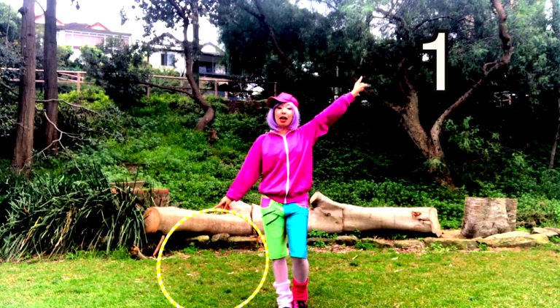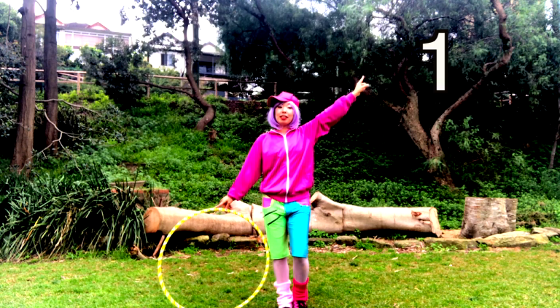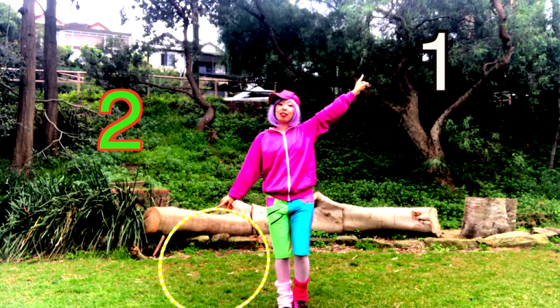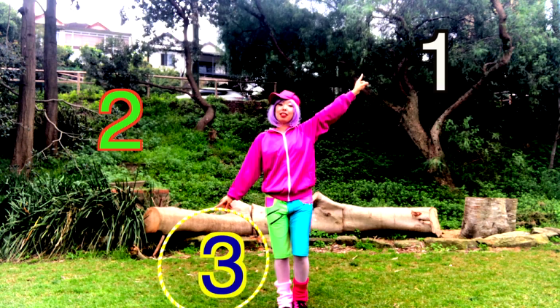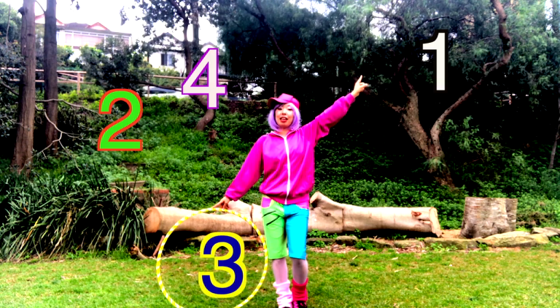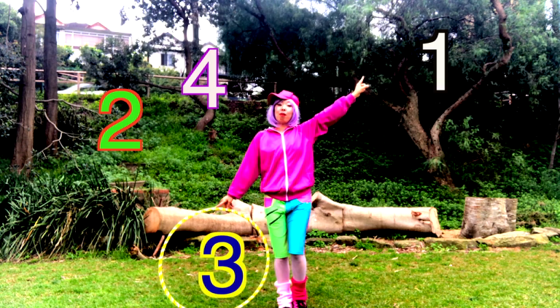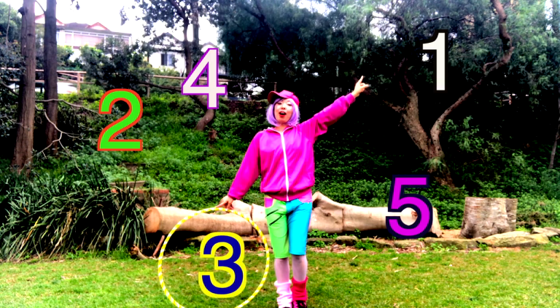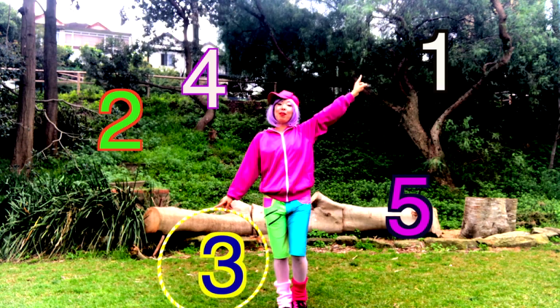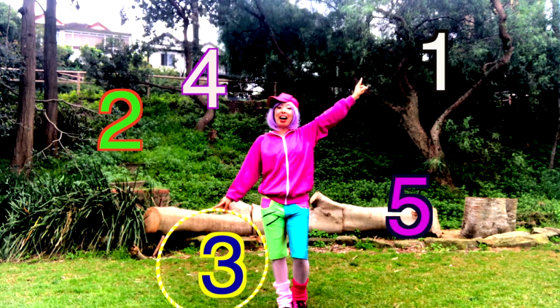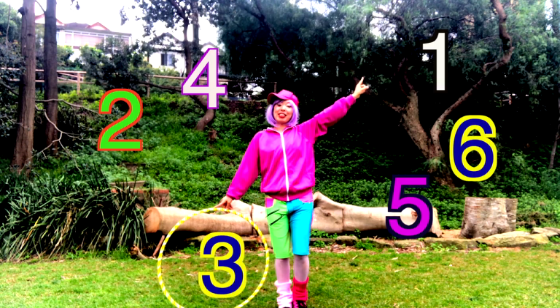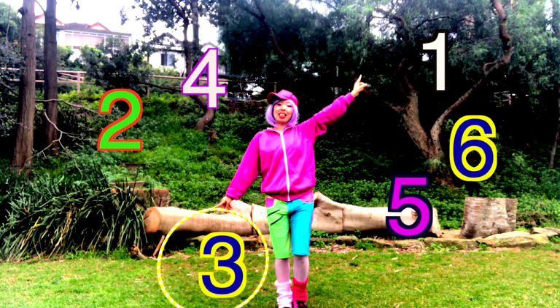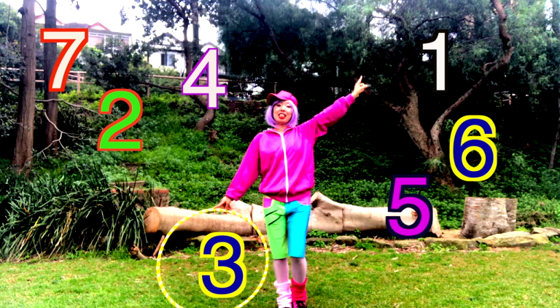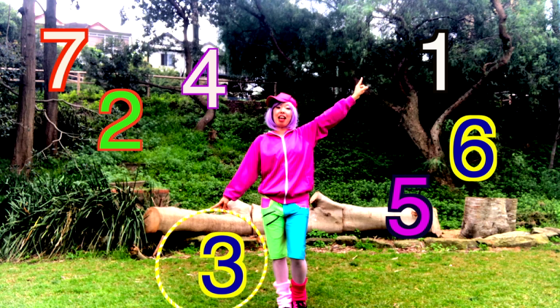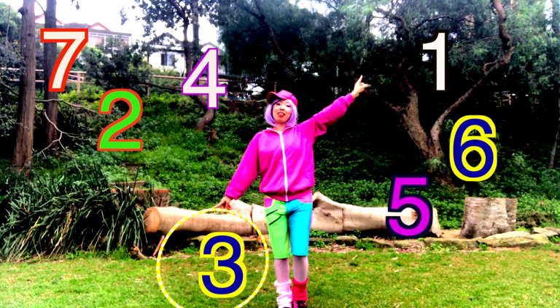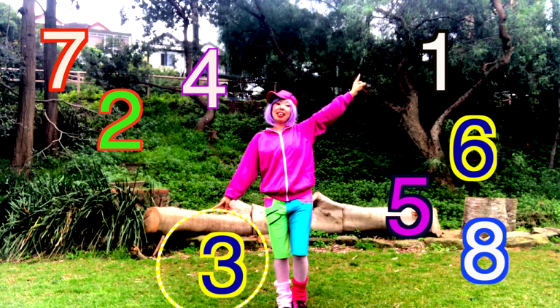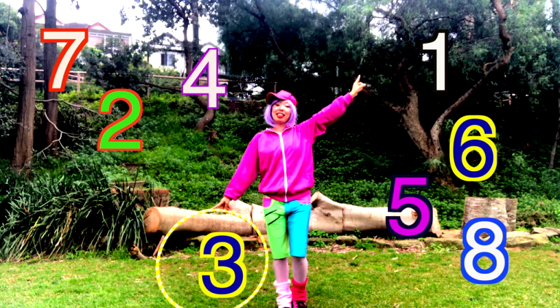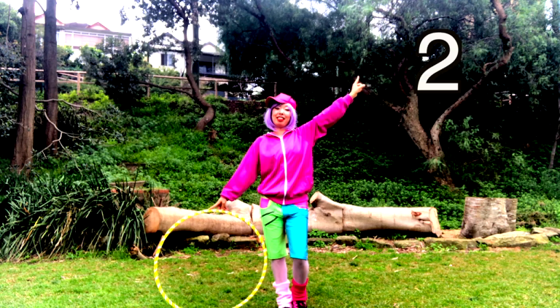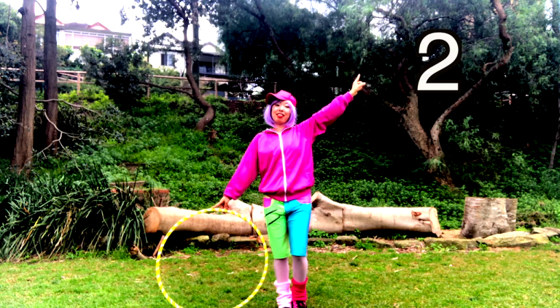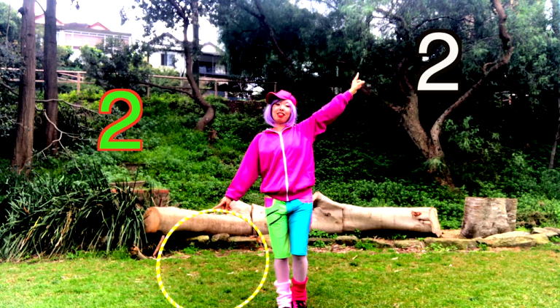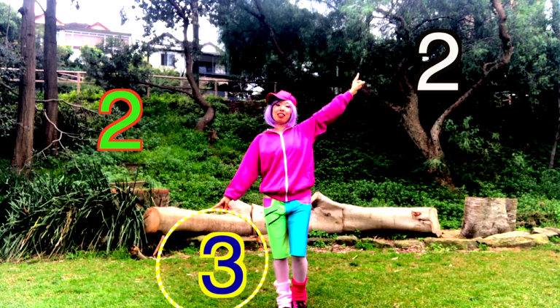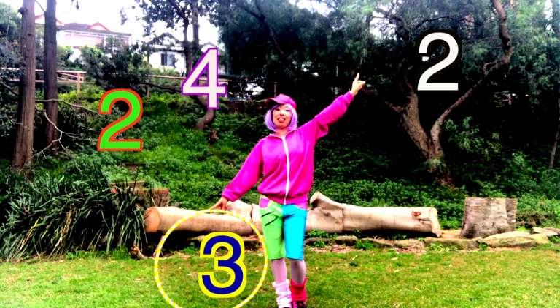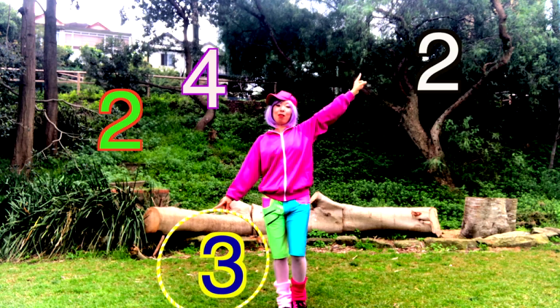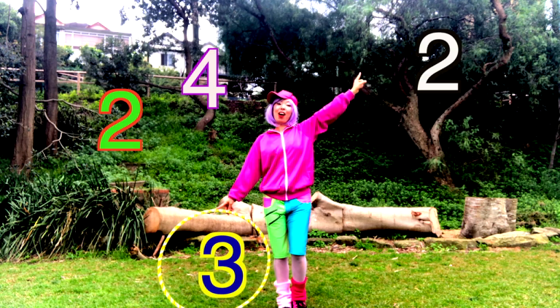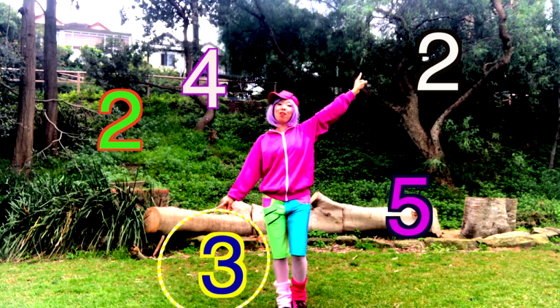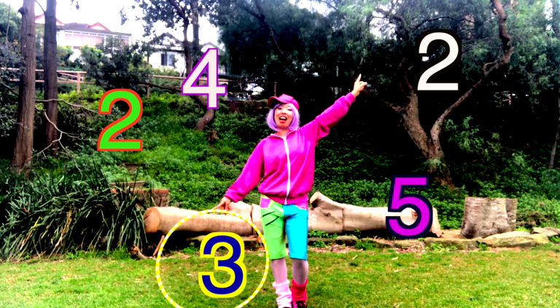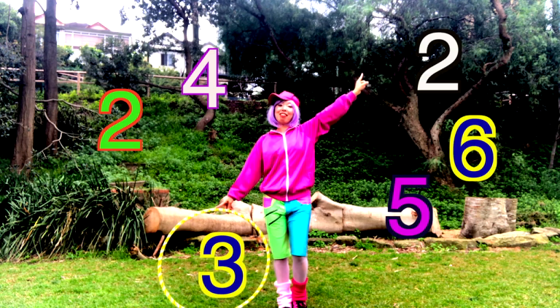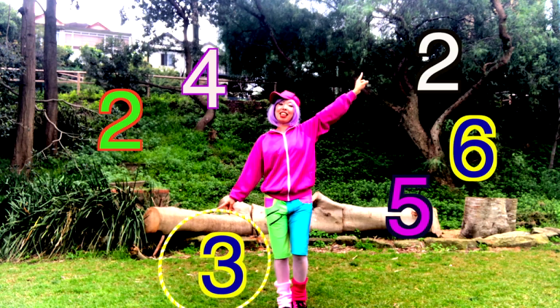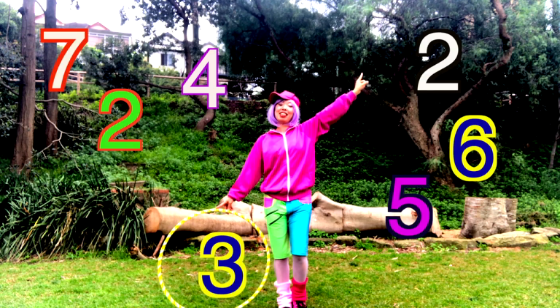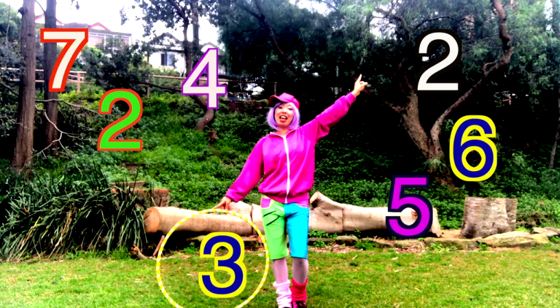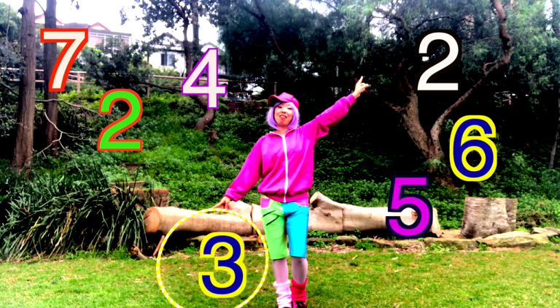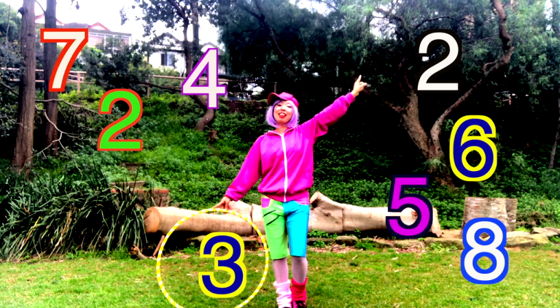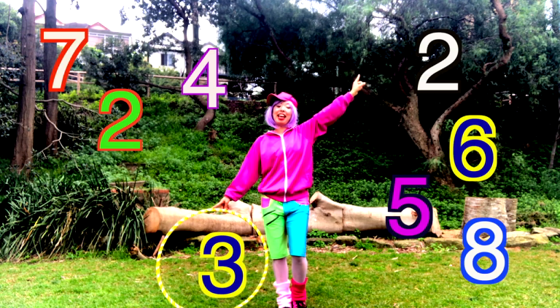1, 2, 3, 4, 5, 6, 7, 8. 2, 2, 3, 4, 5, 6, 7, 8.